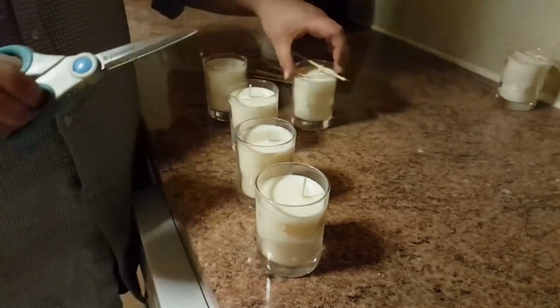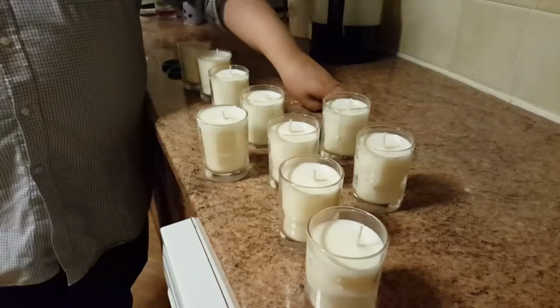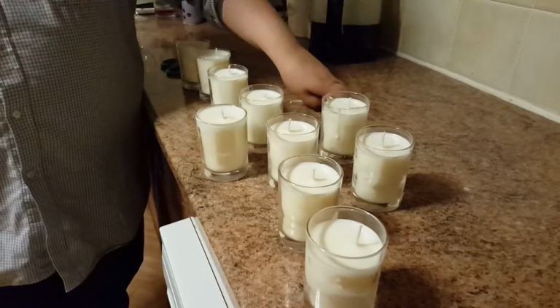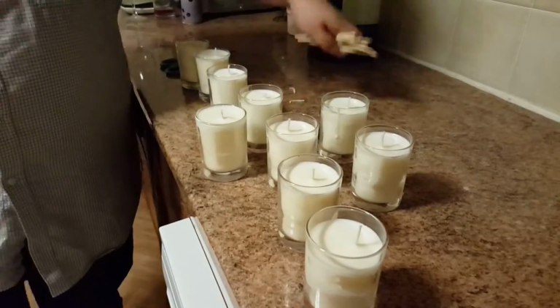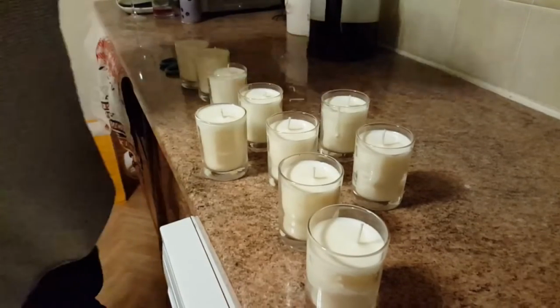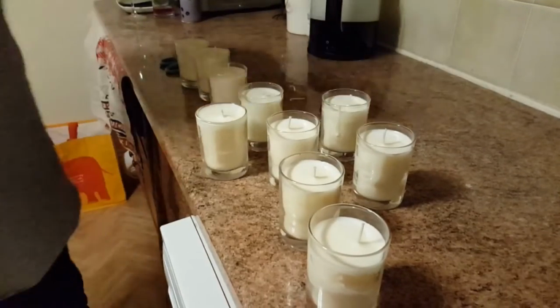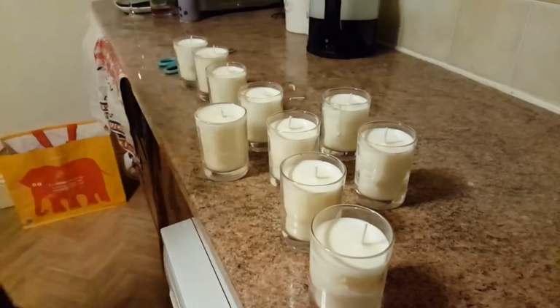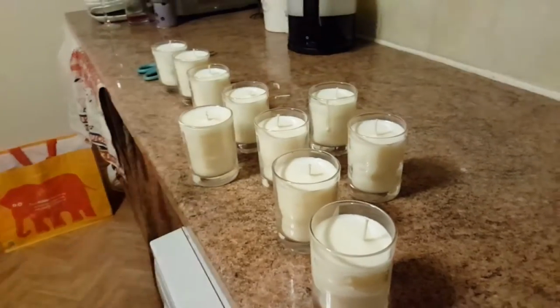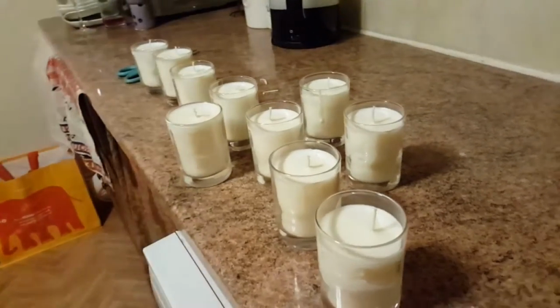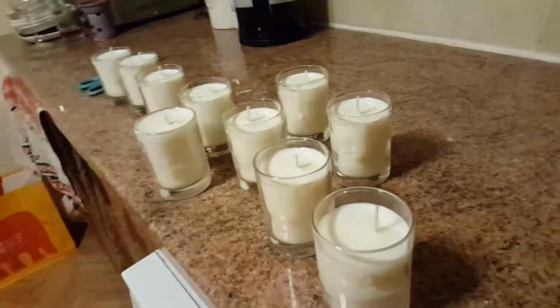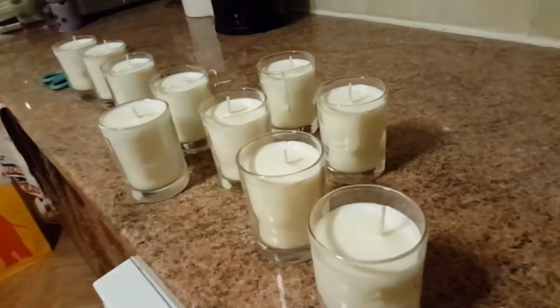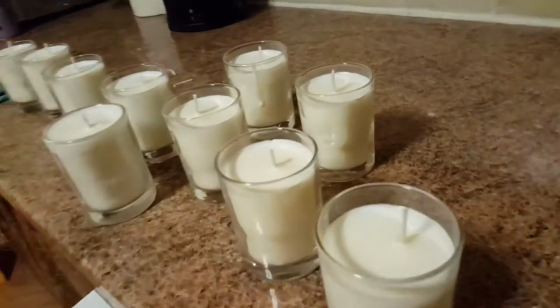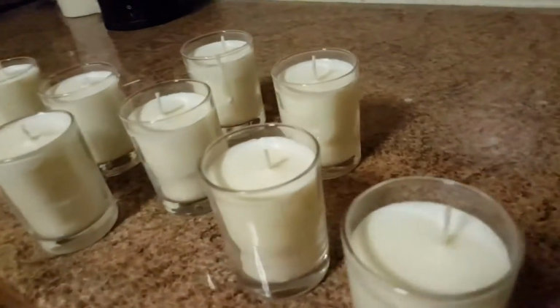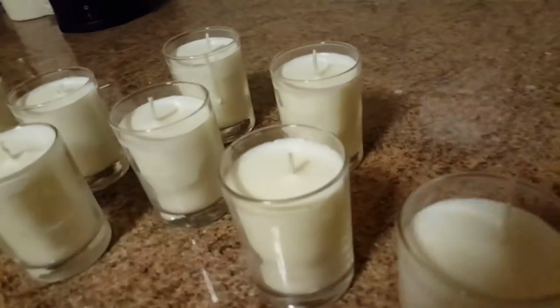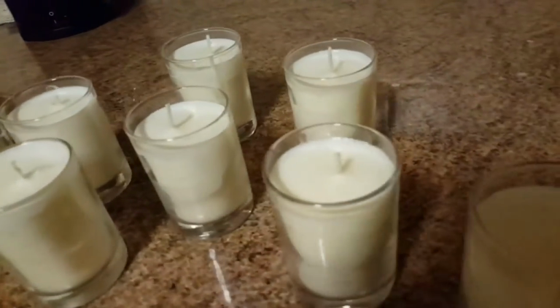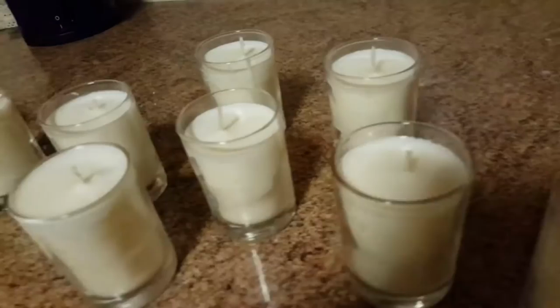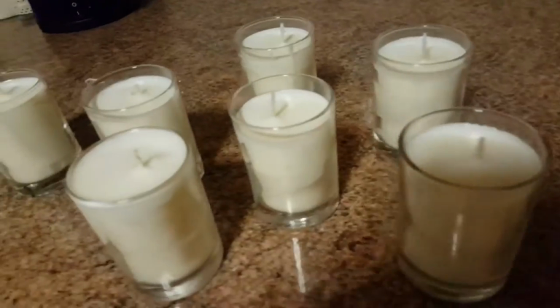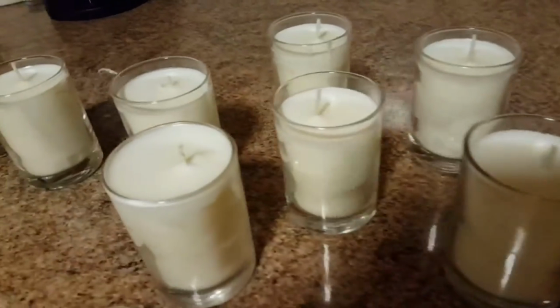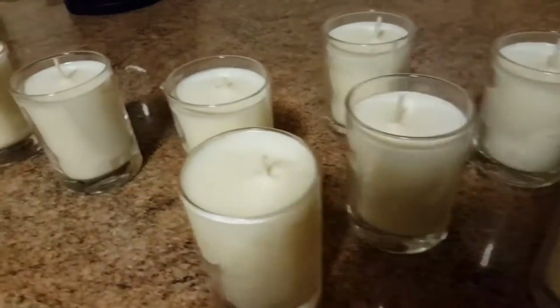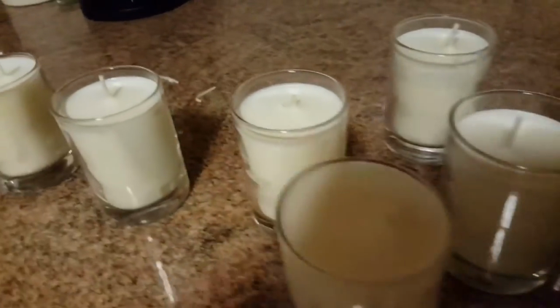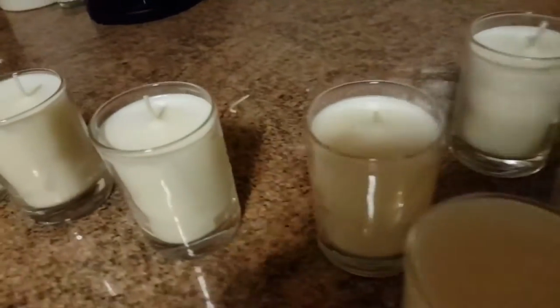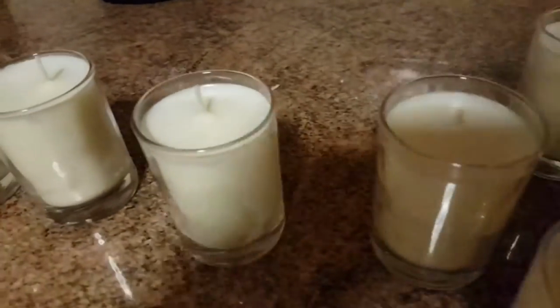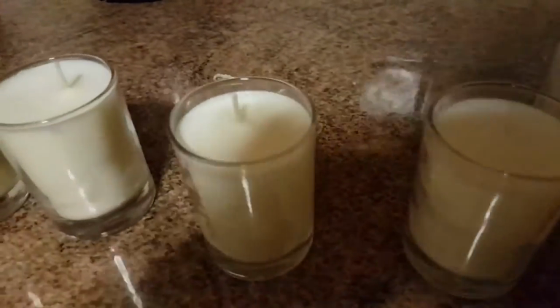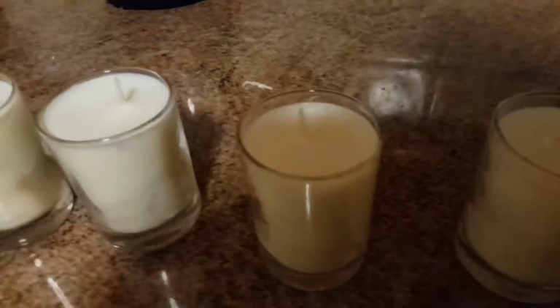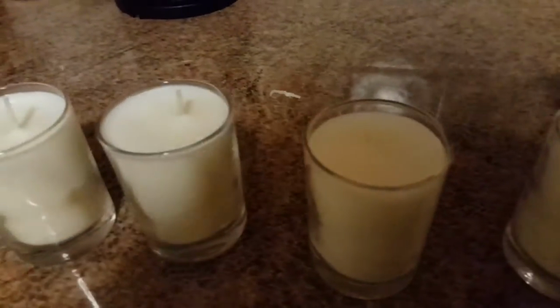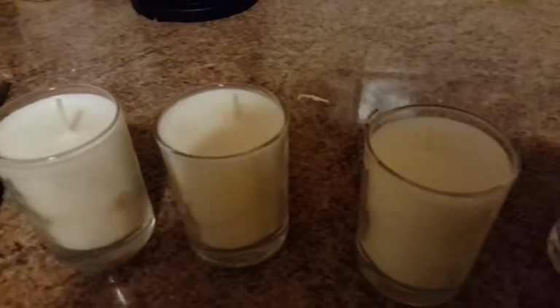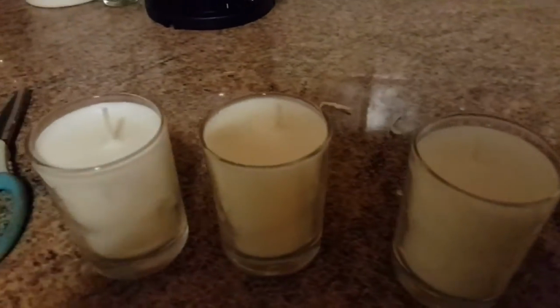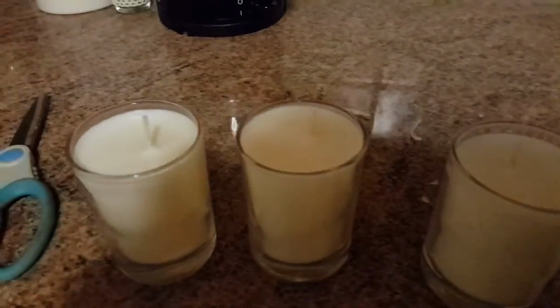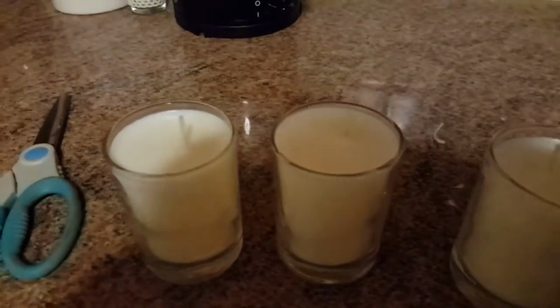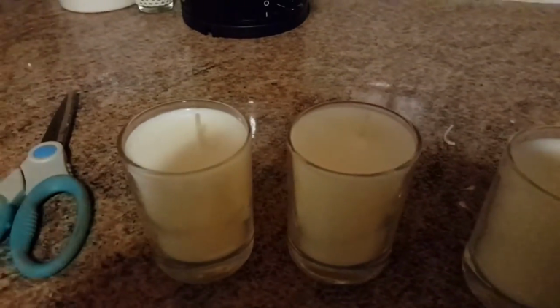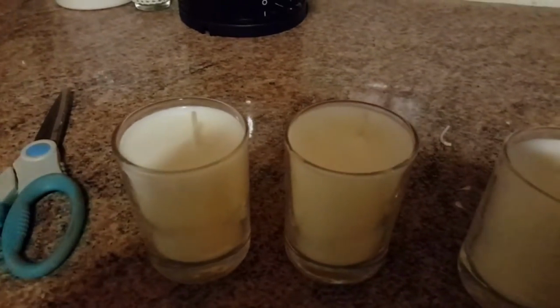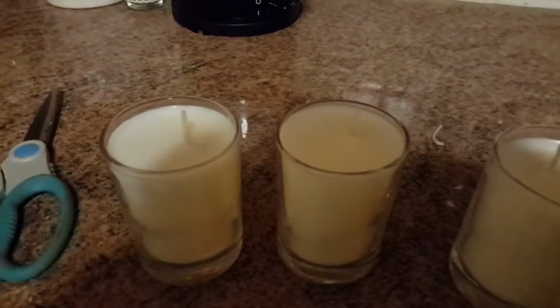They're all done, all cut. Ready for lighting!